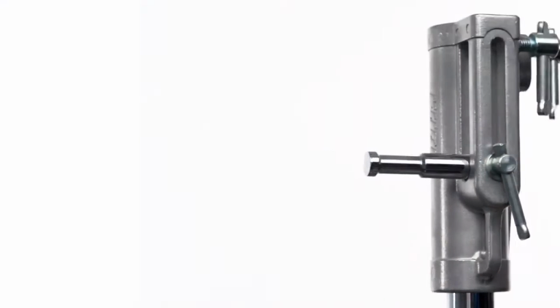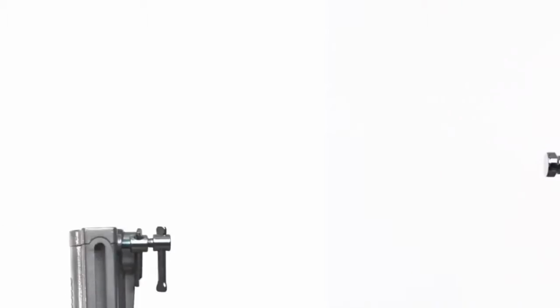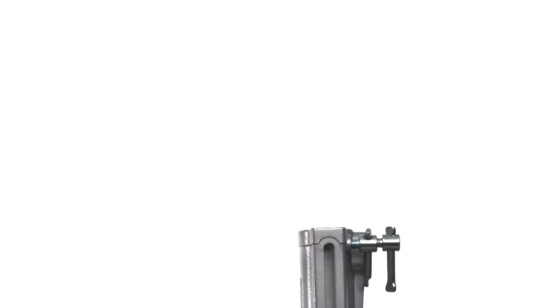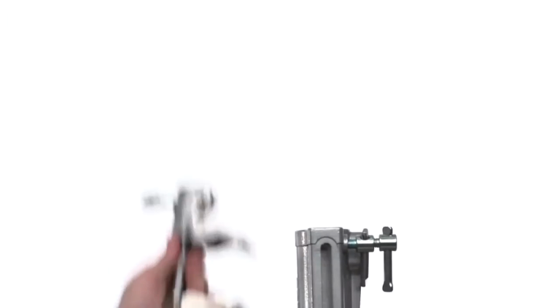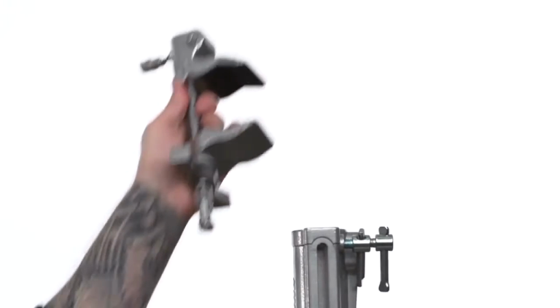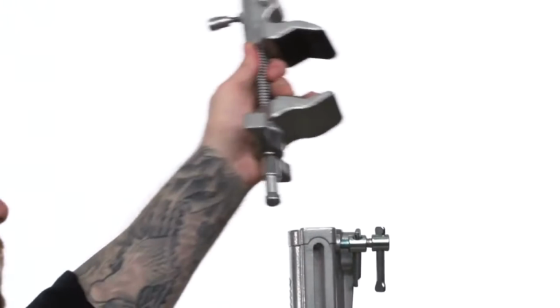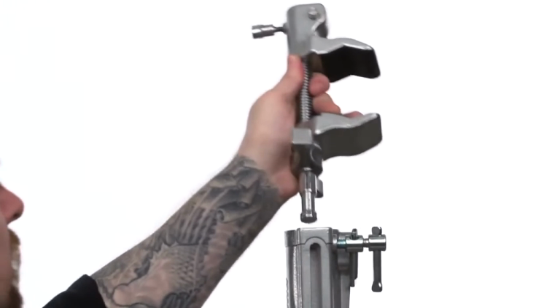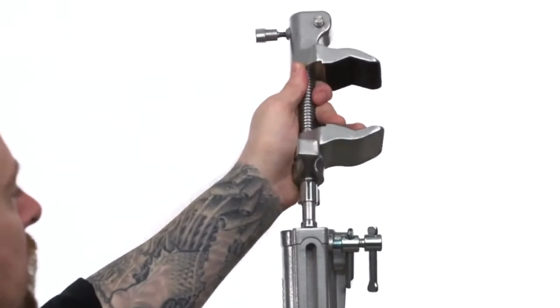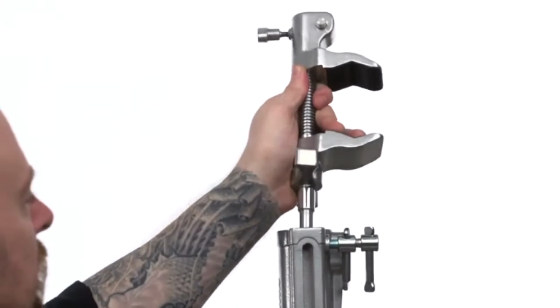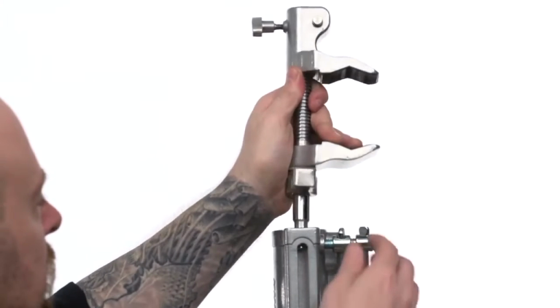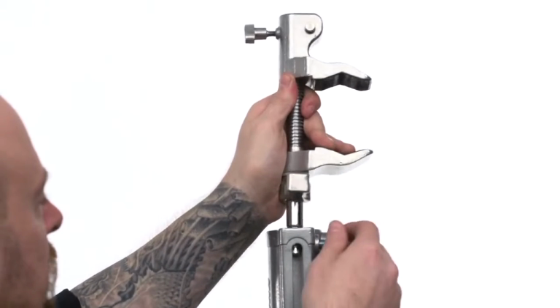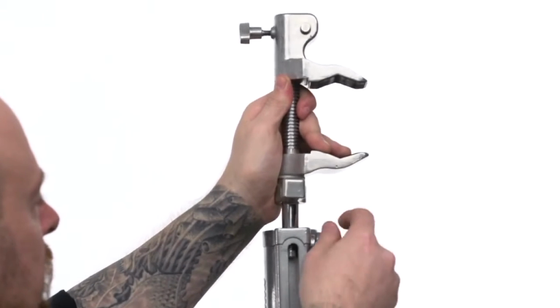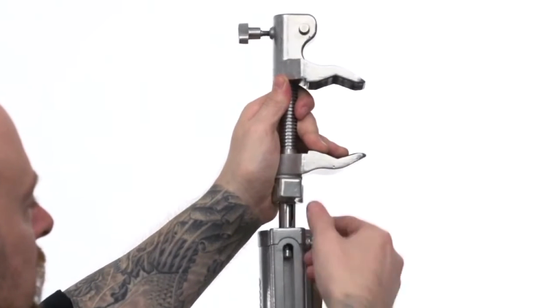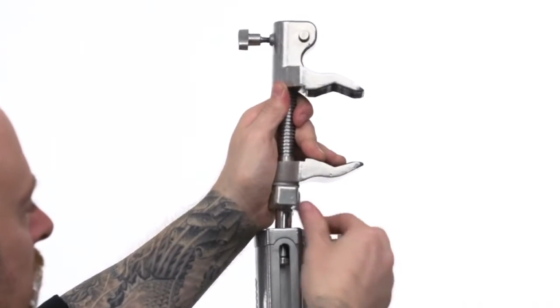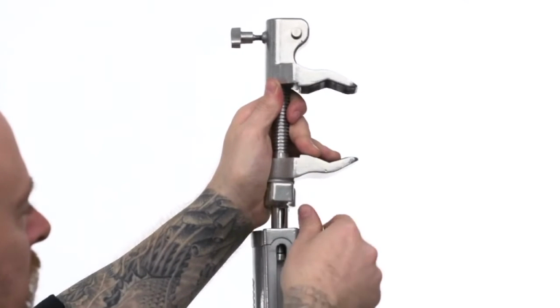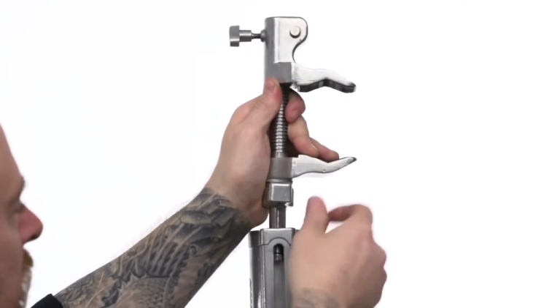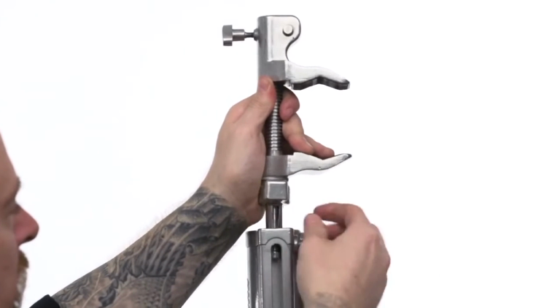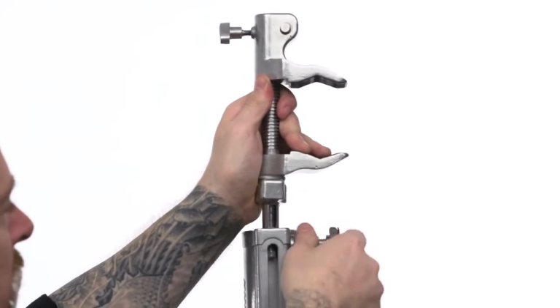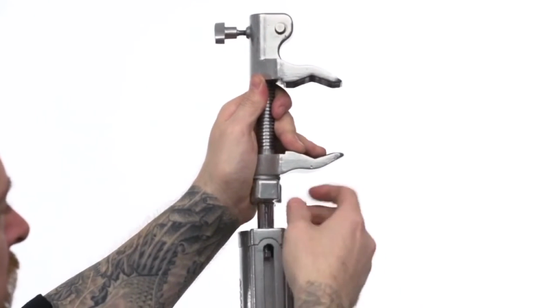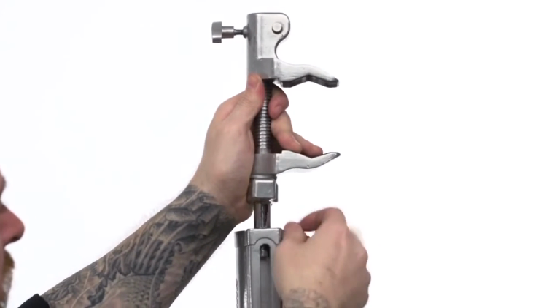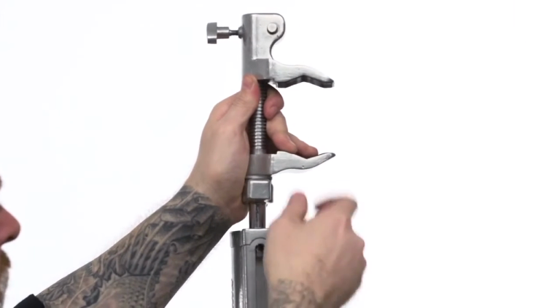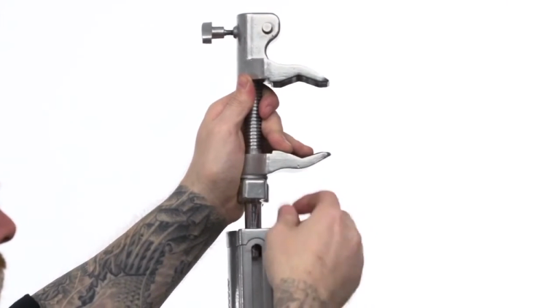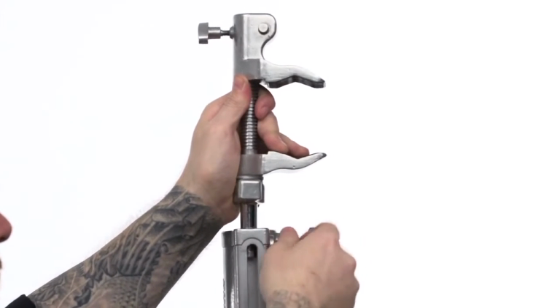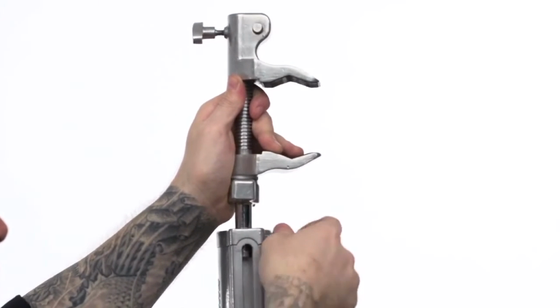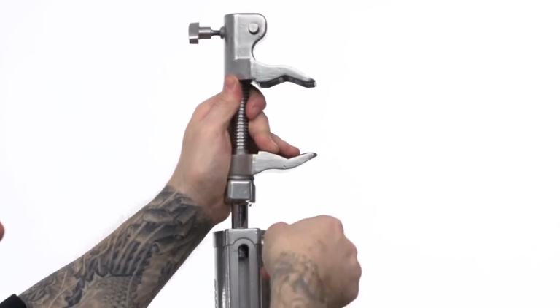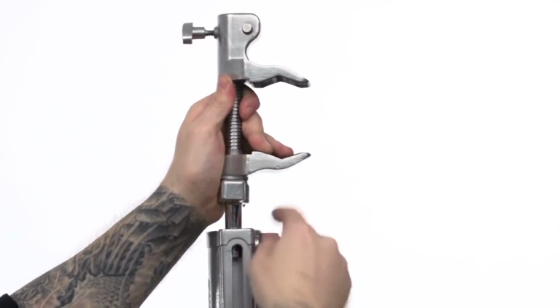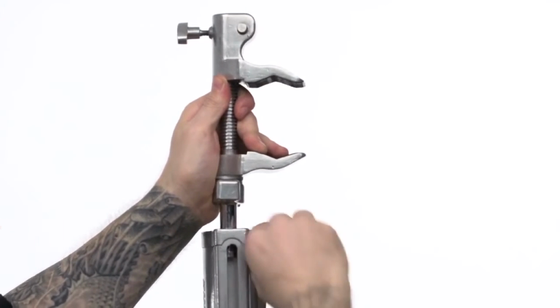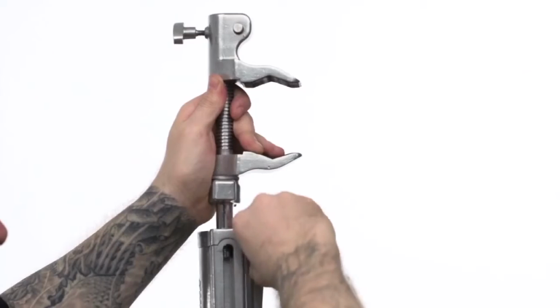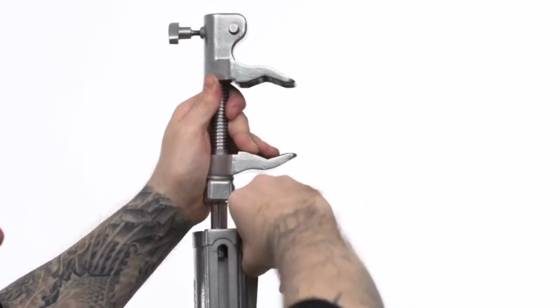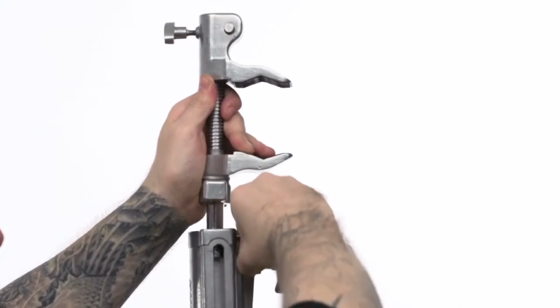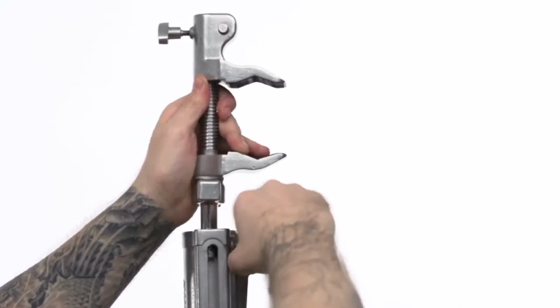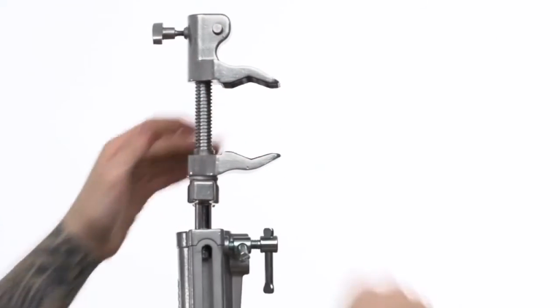Once the baby pin is inserted into the receiver, just tighten the top set screw with the sliding handle until snug.